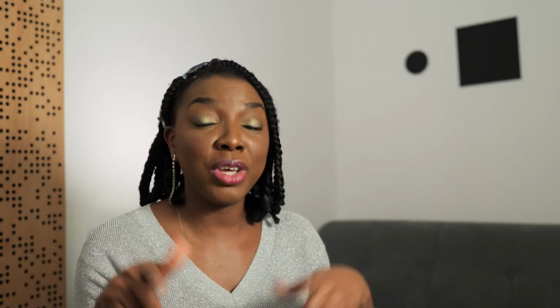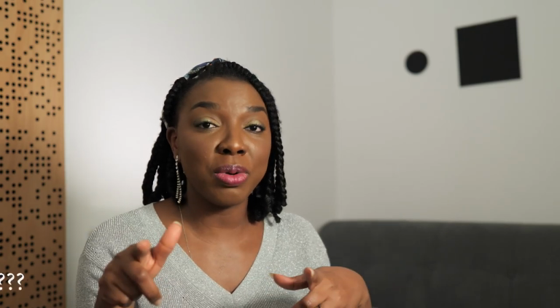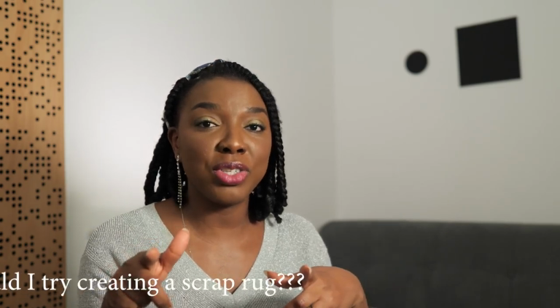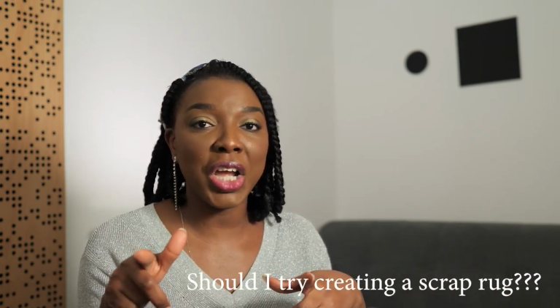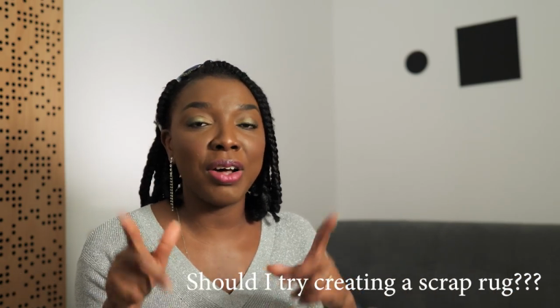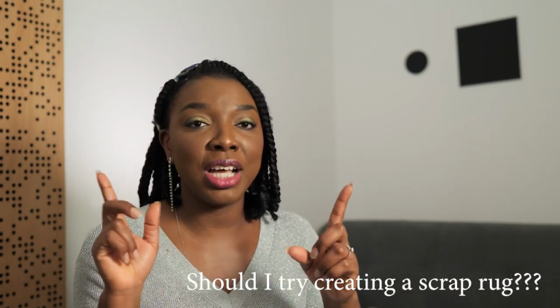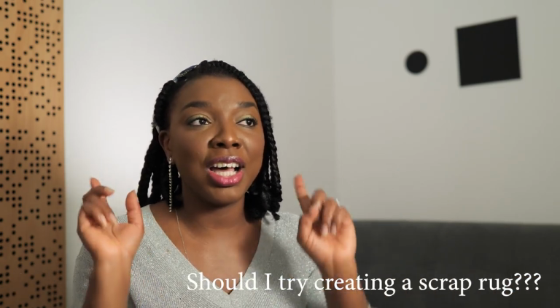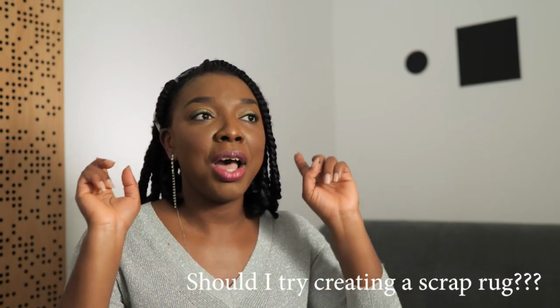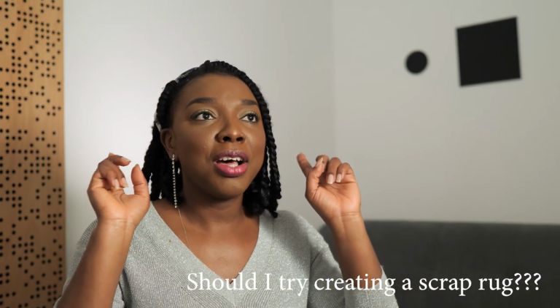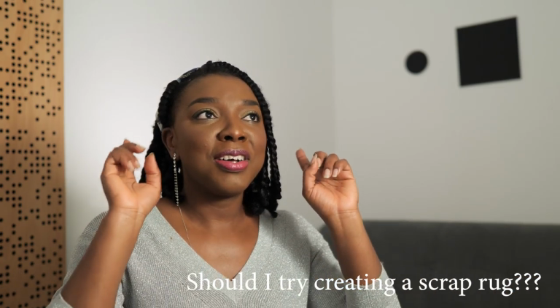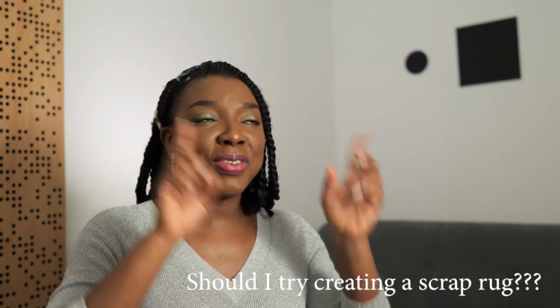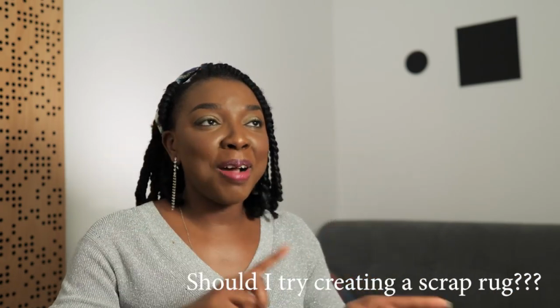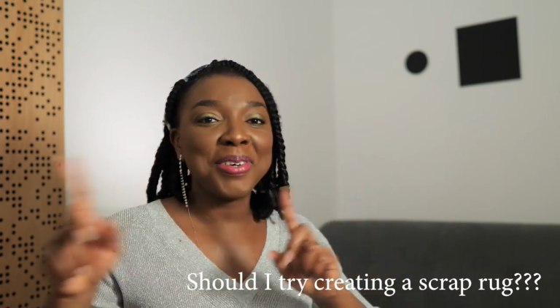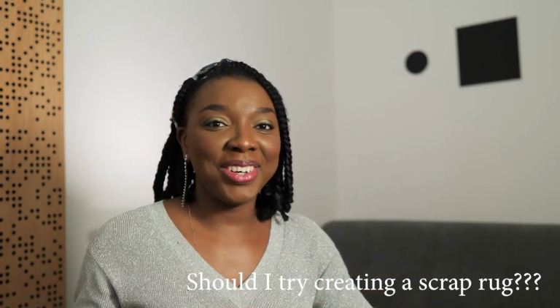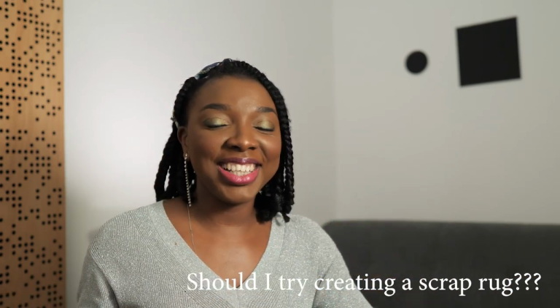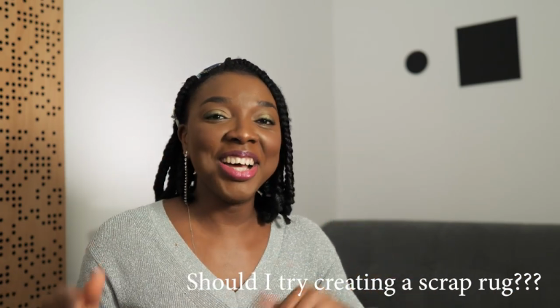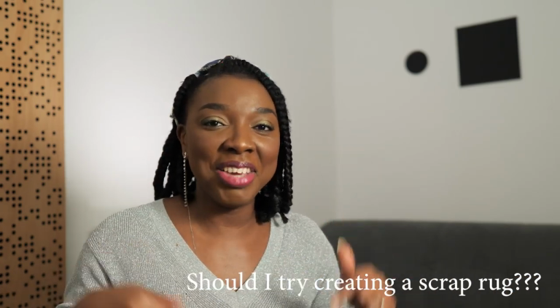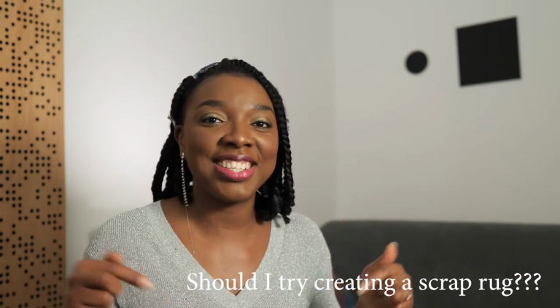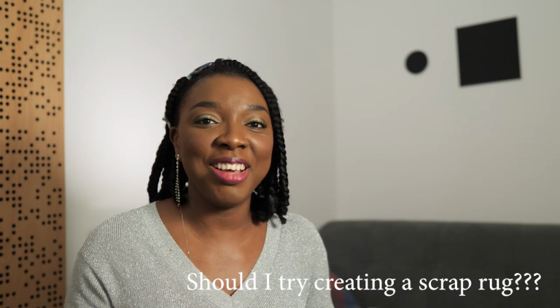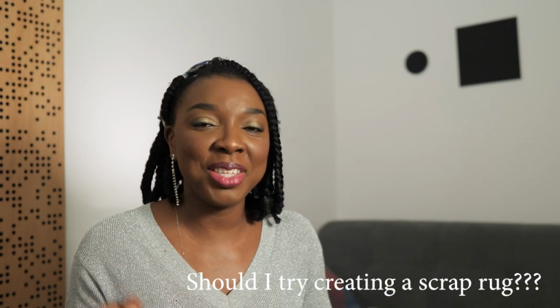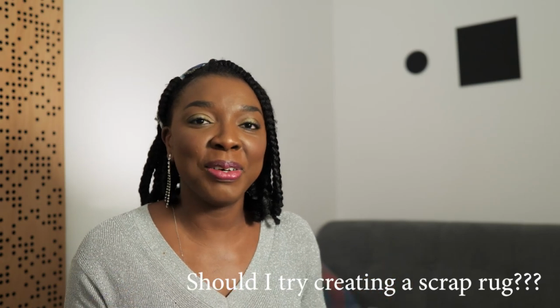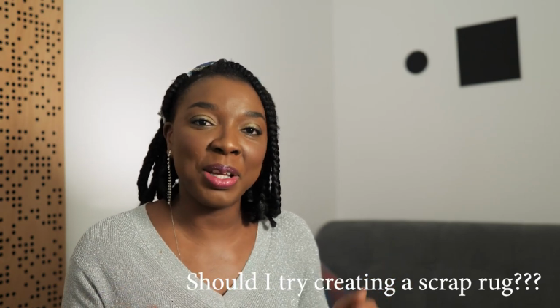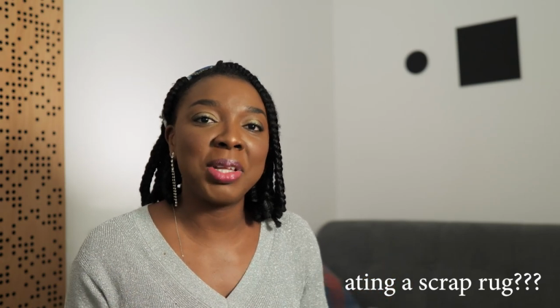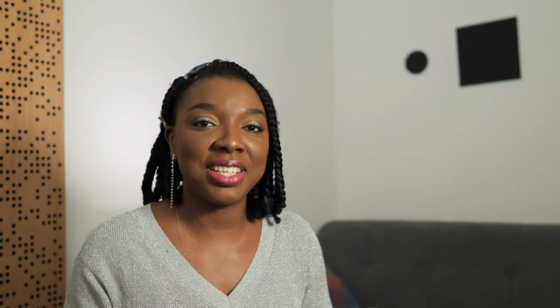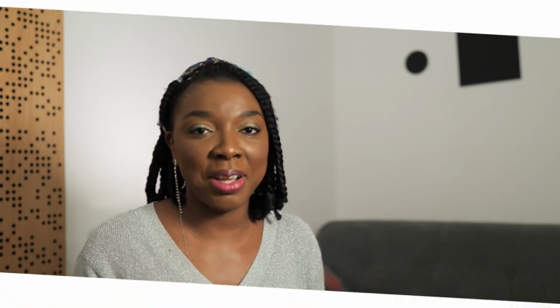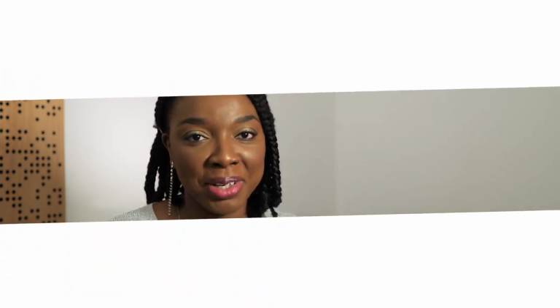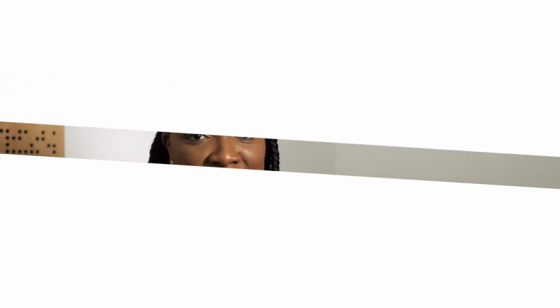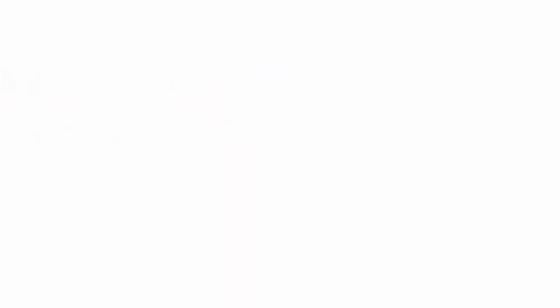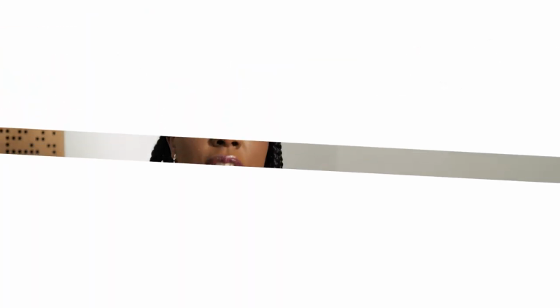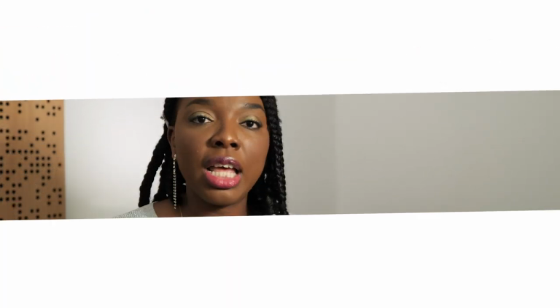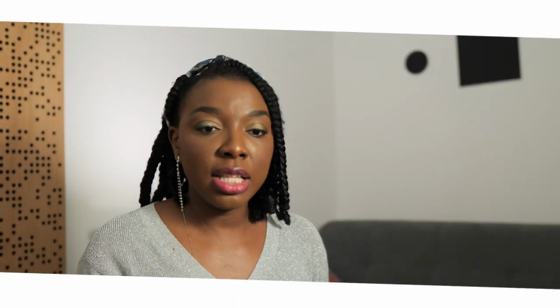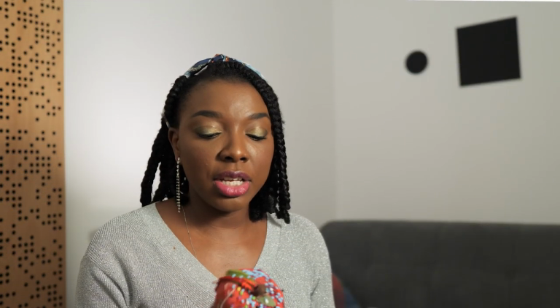I'm really curious to try that out — I know it's going to take lots of hours, but if you want me to try making a scrap rug, make sure to let me know in the comment section down below.